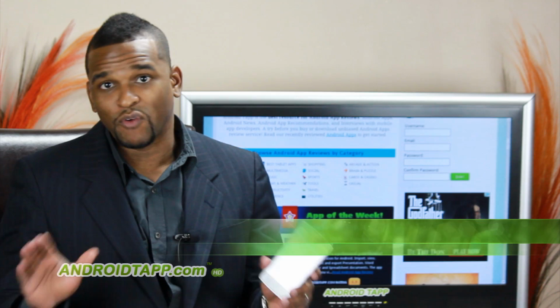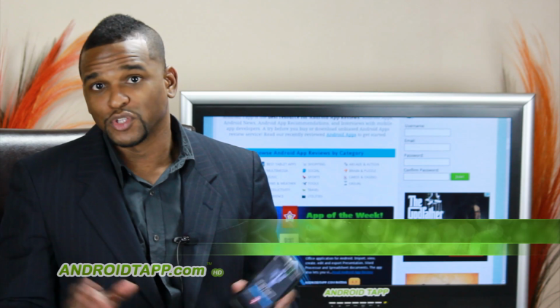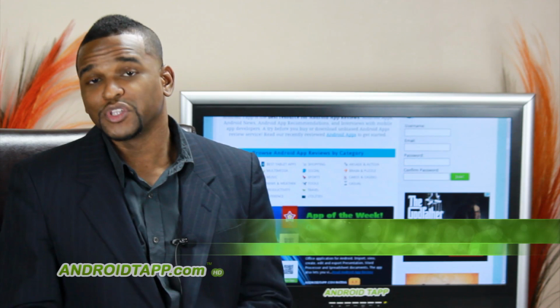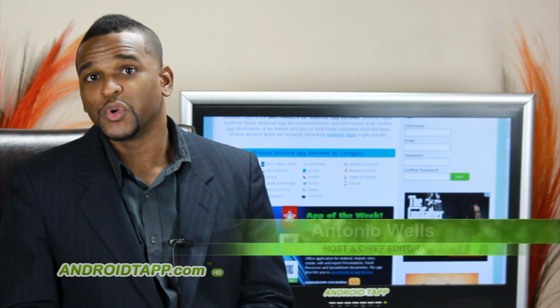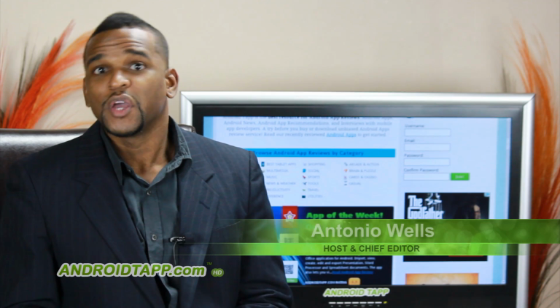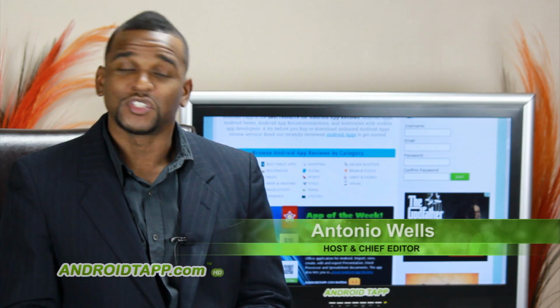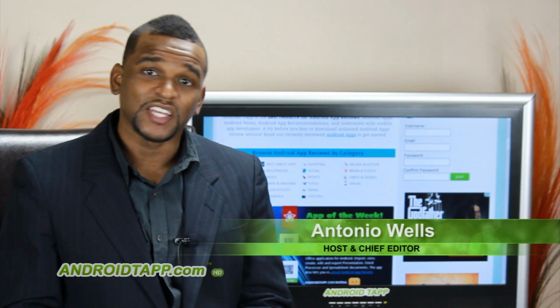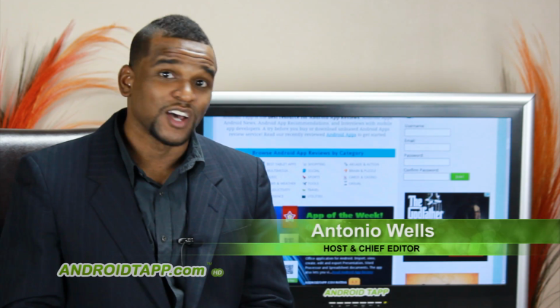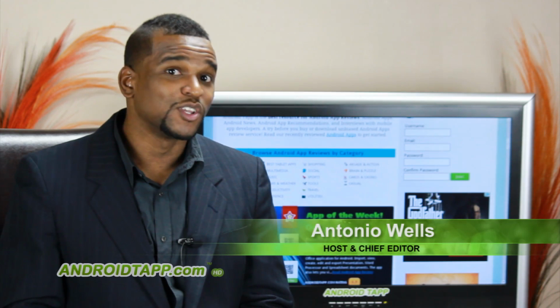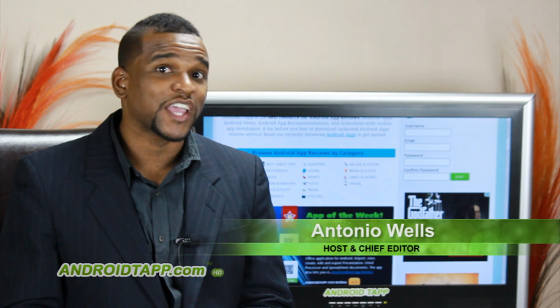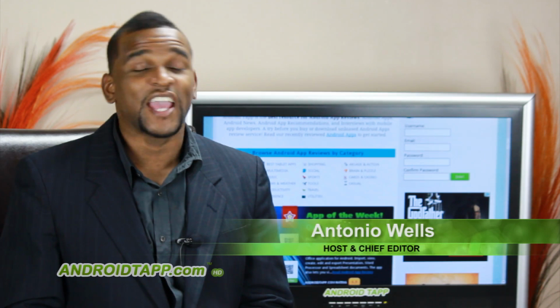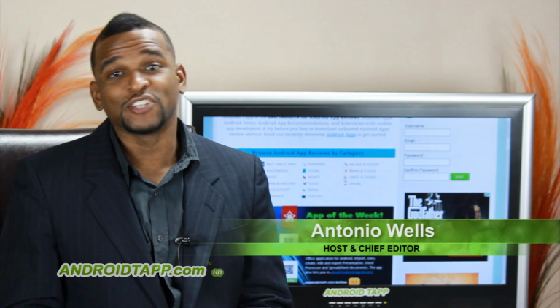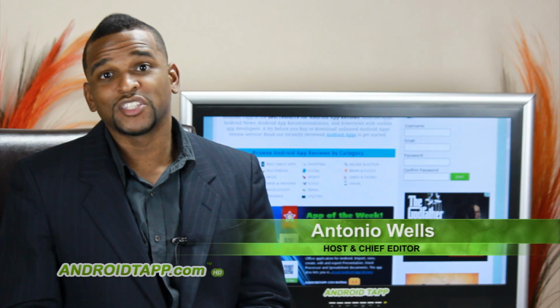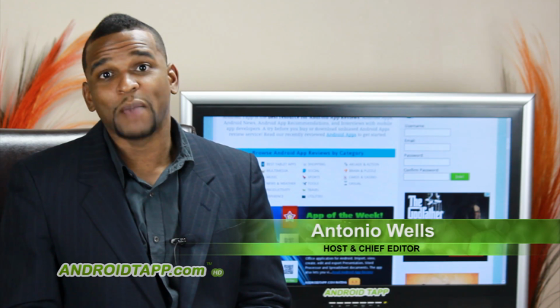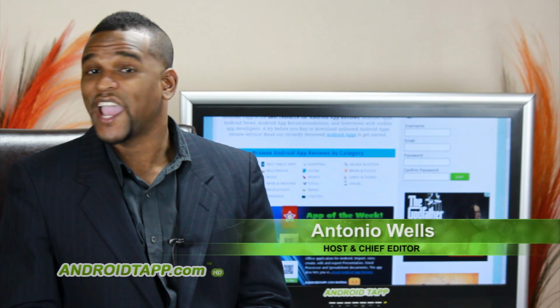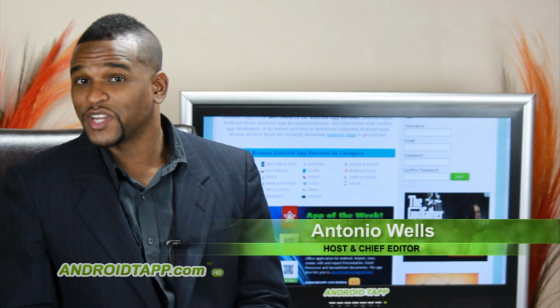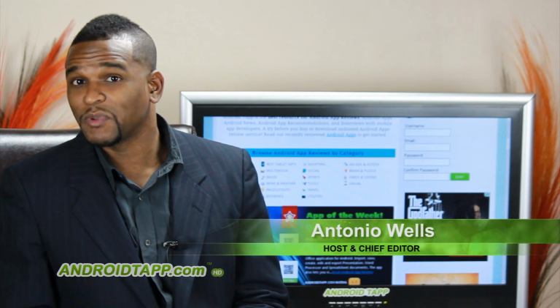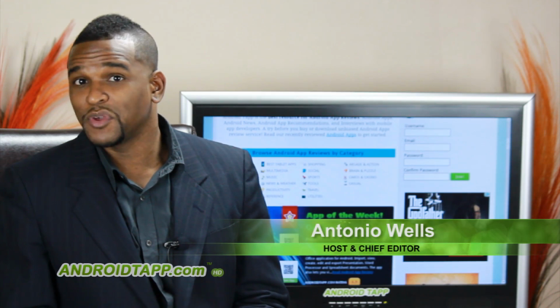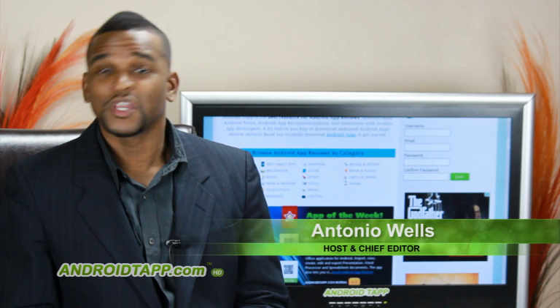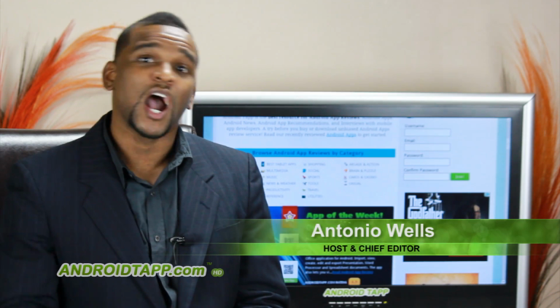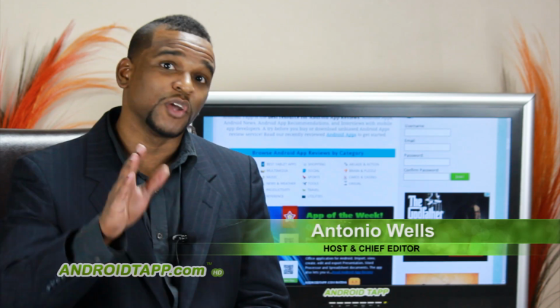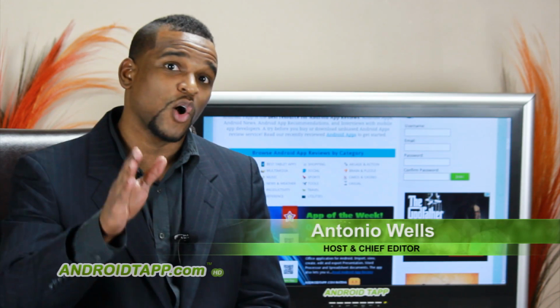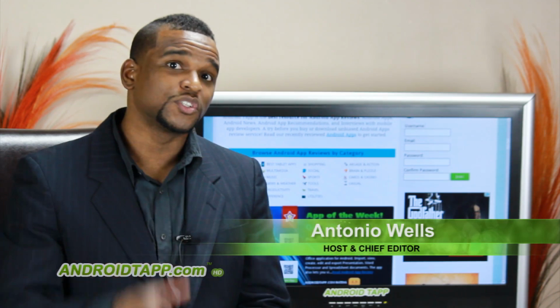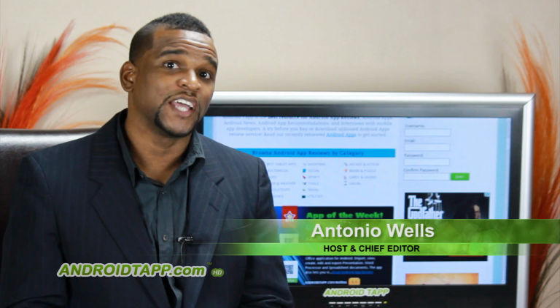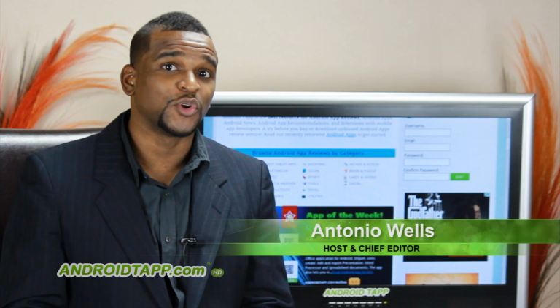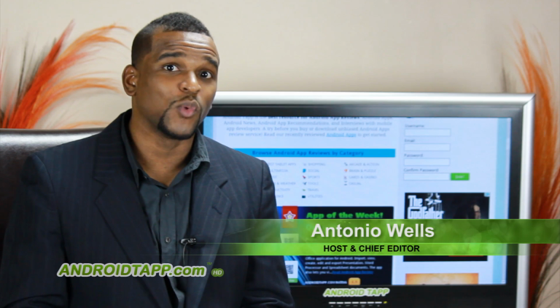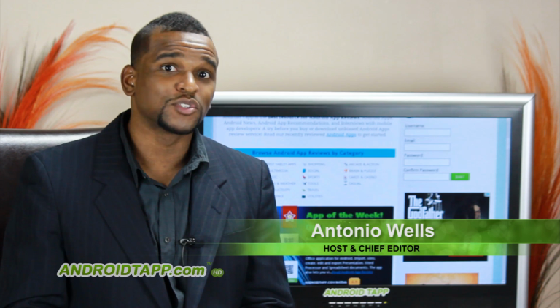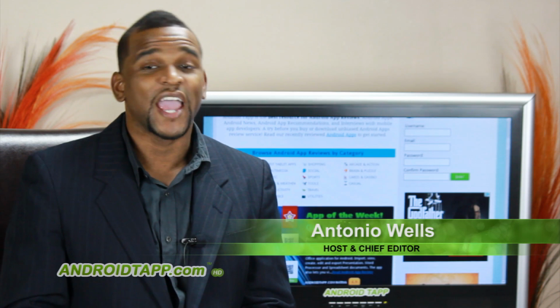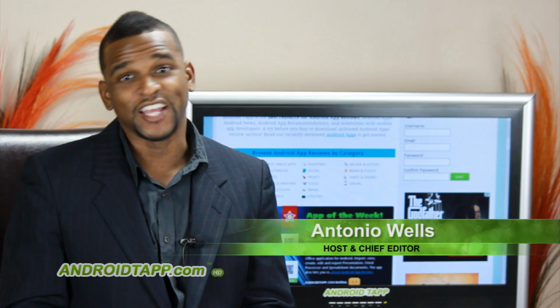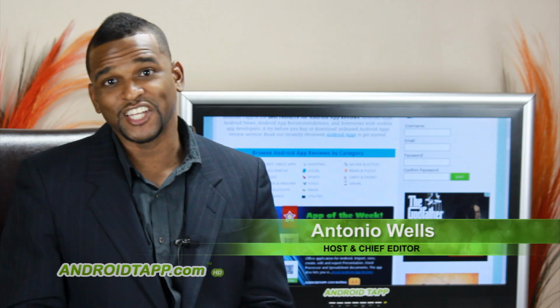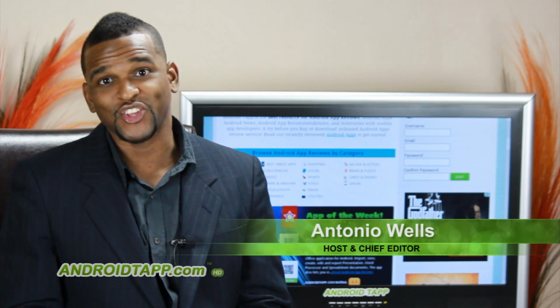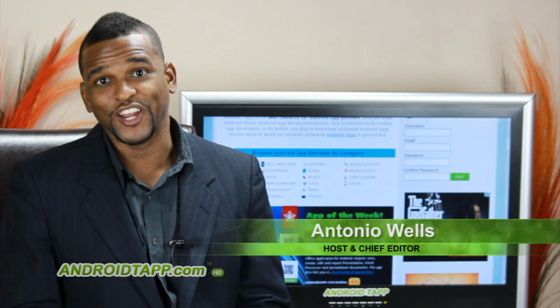Without further ado, we're taking another look at Android App Reviews. I'm your host, Antonio Wells, and let's get started.